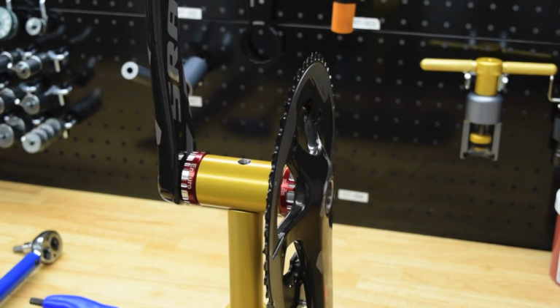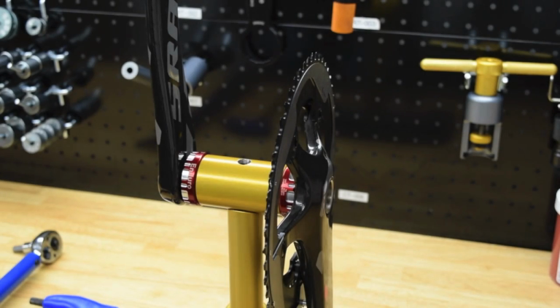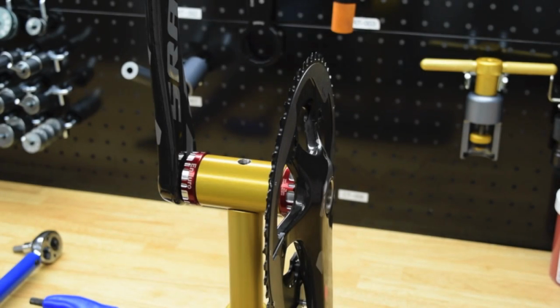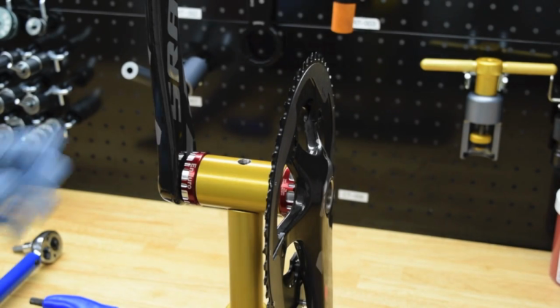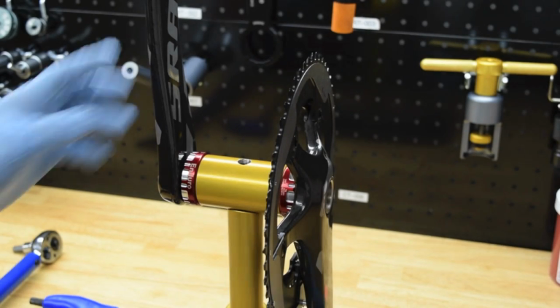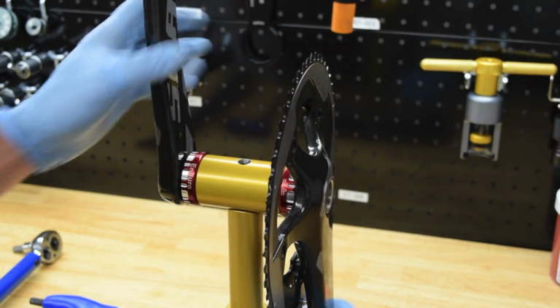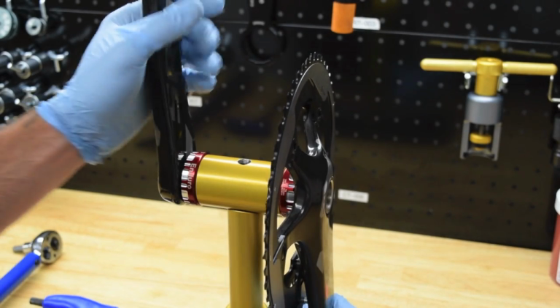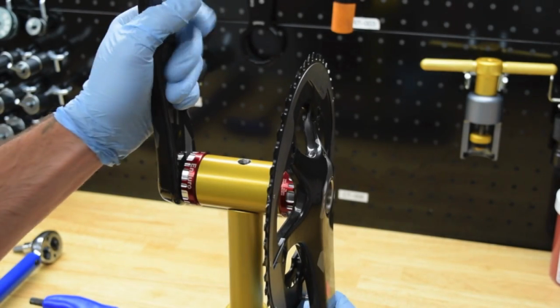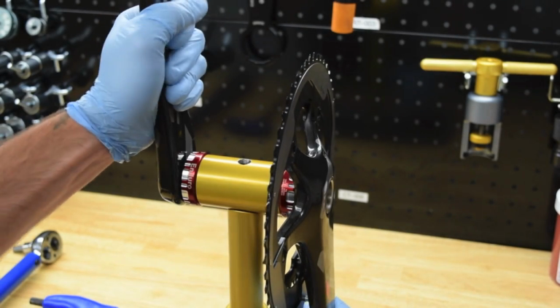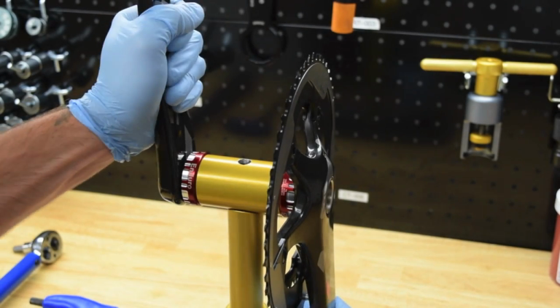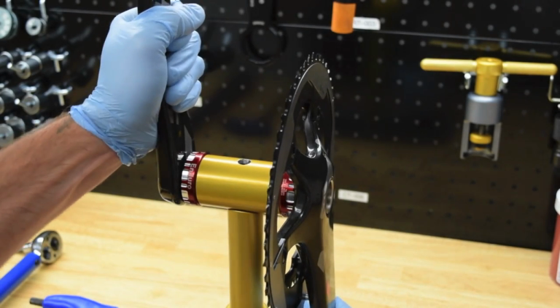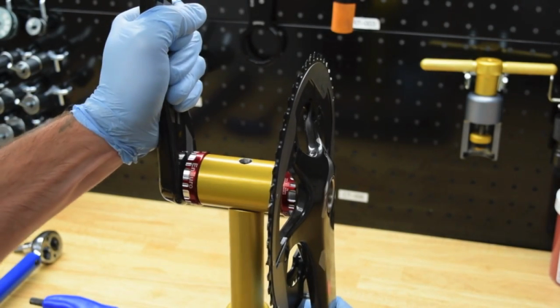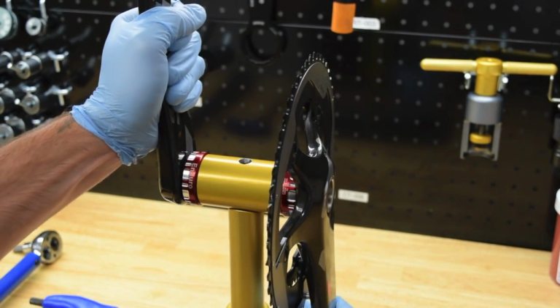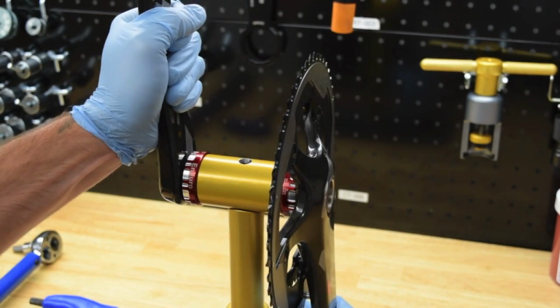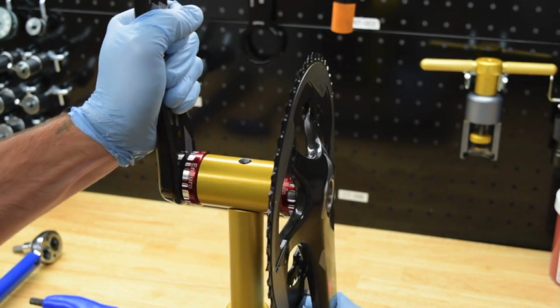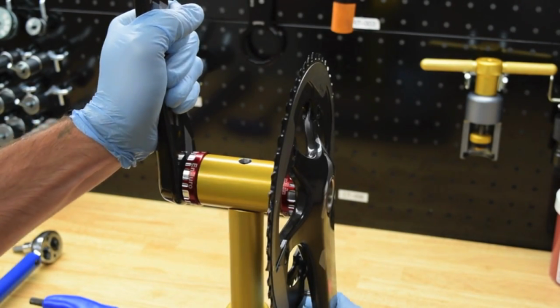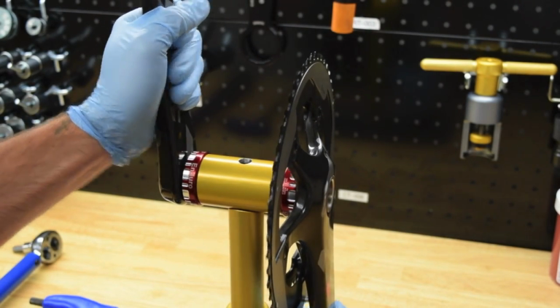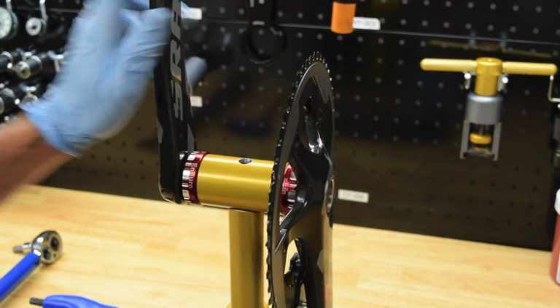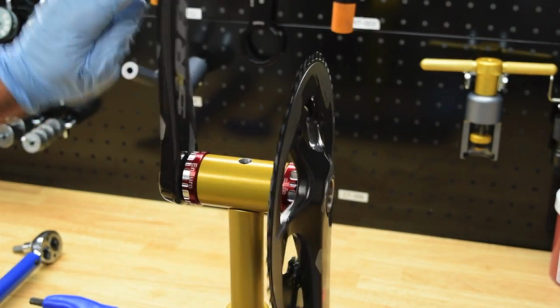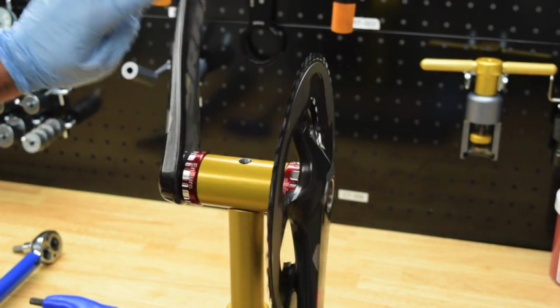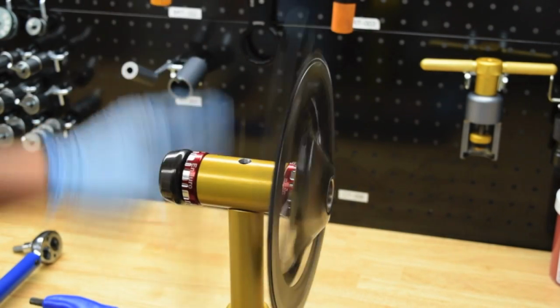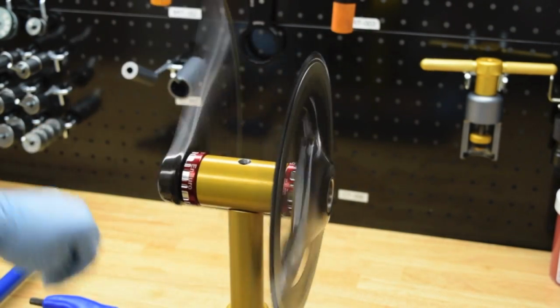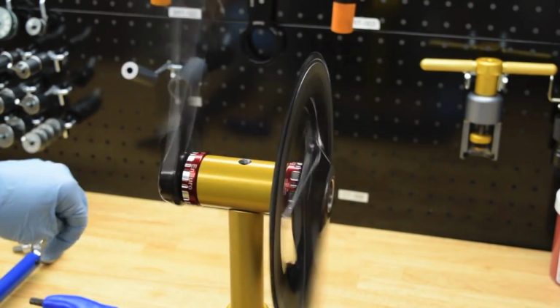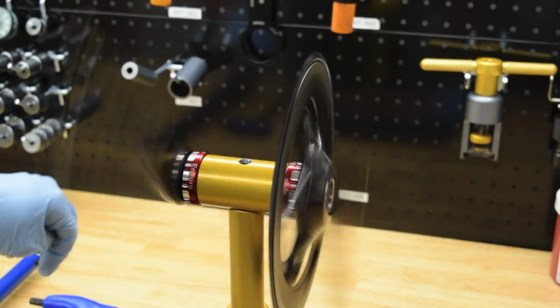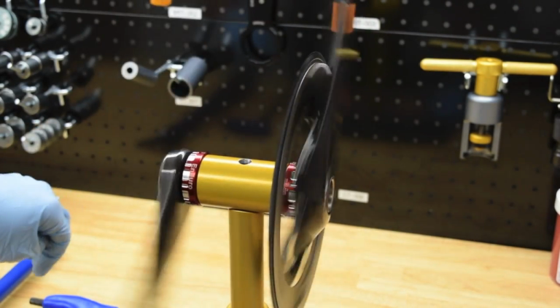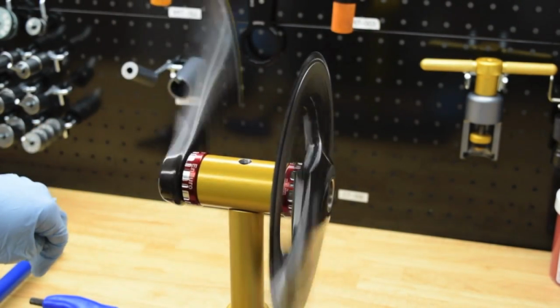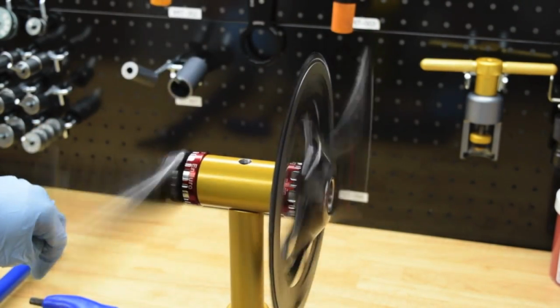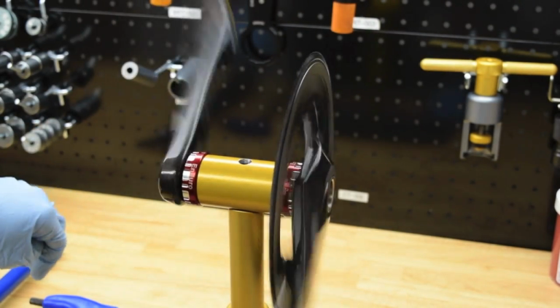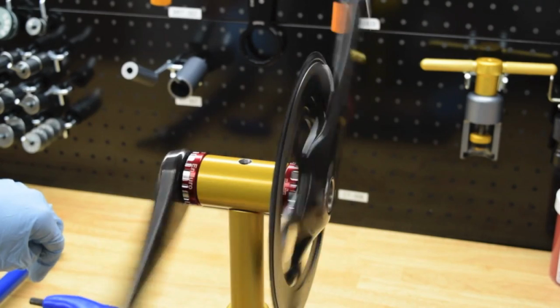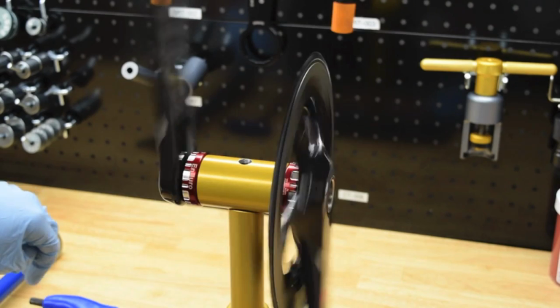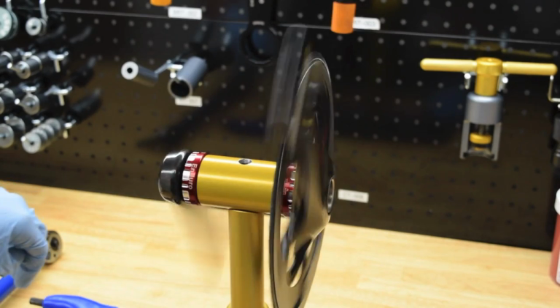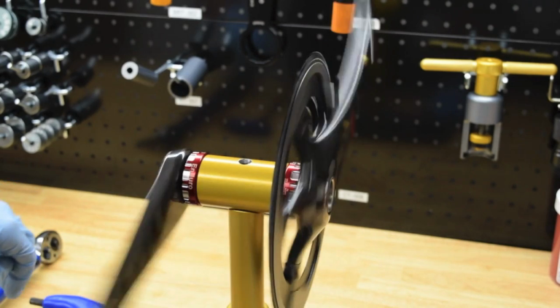Once you finish tightening, ensure that there is no play and that the cranks spin freely.